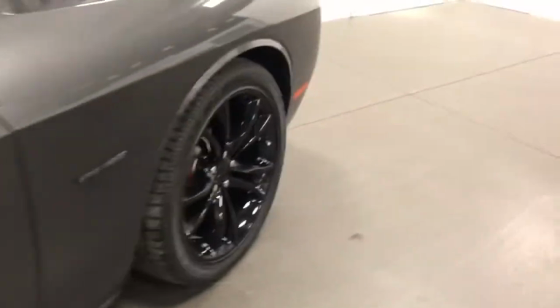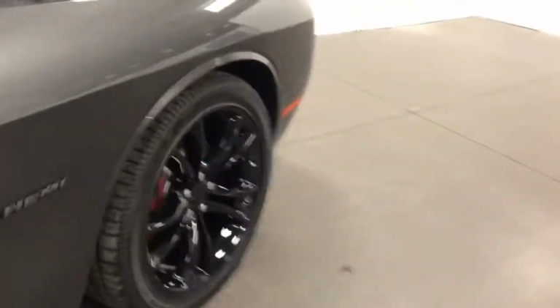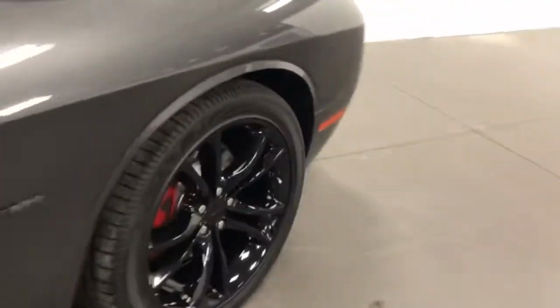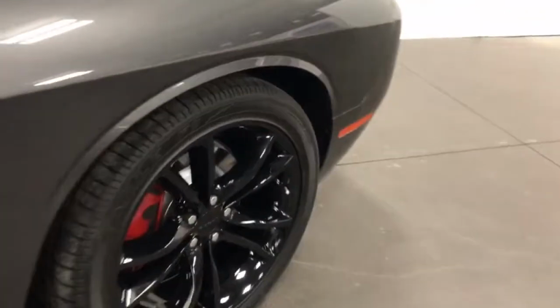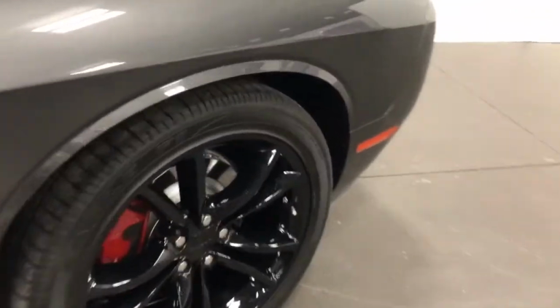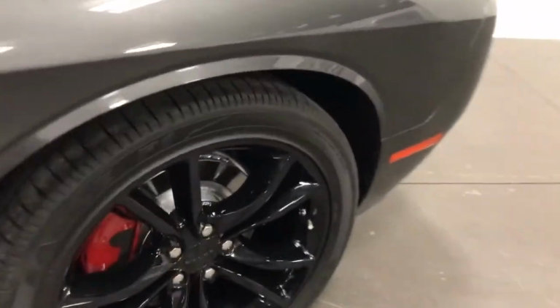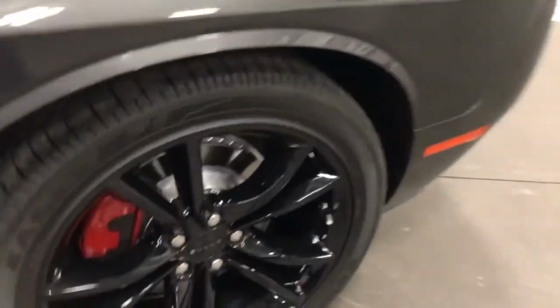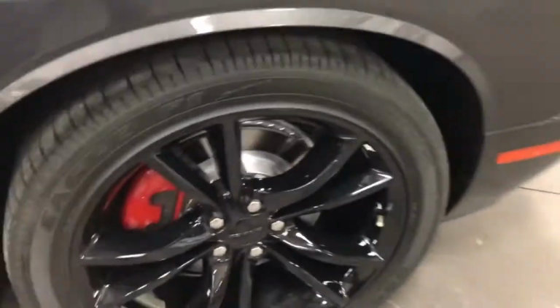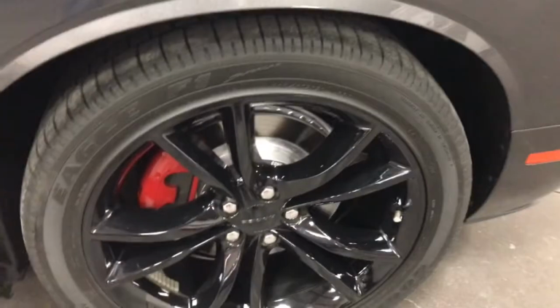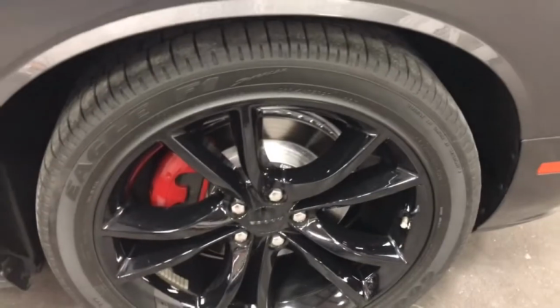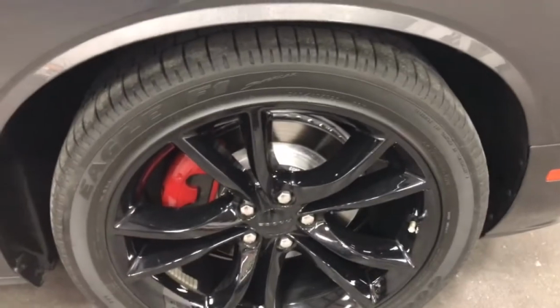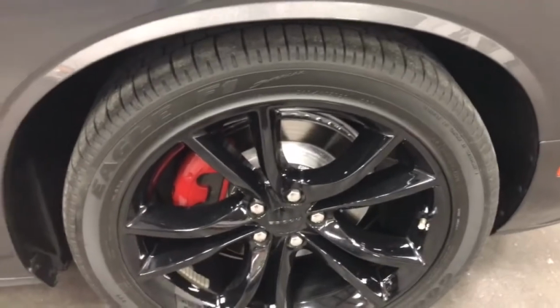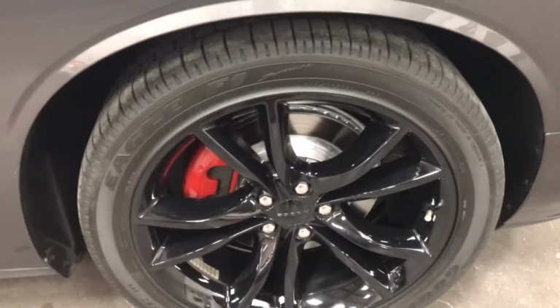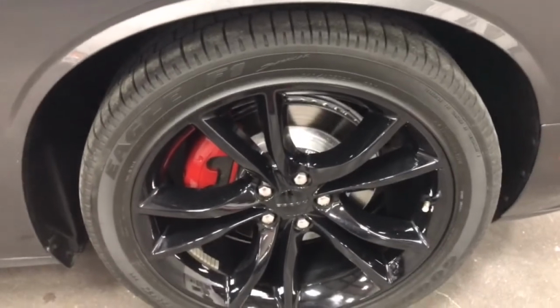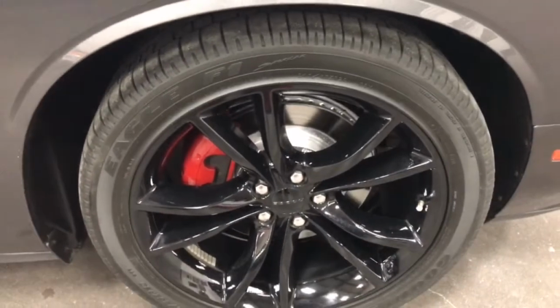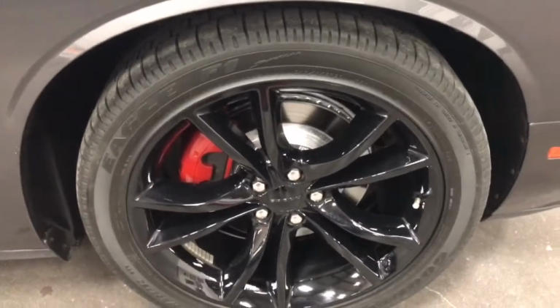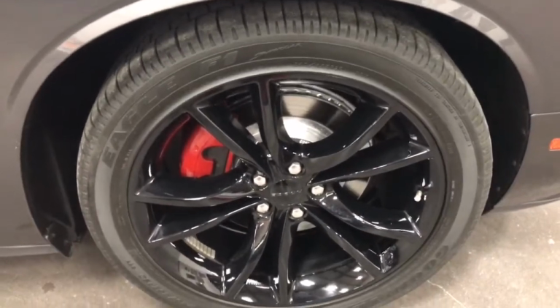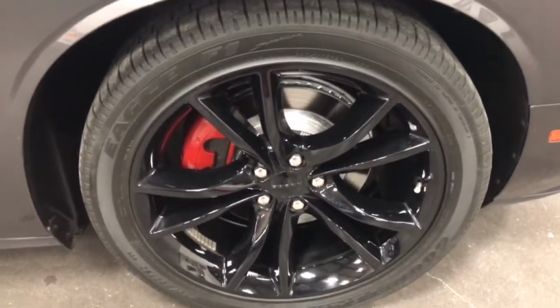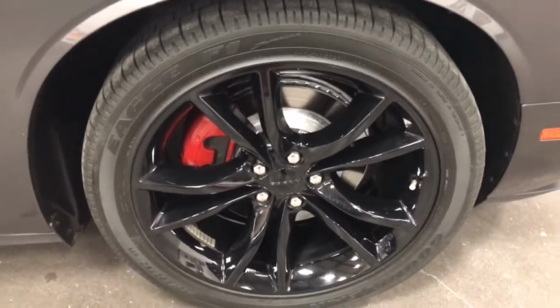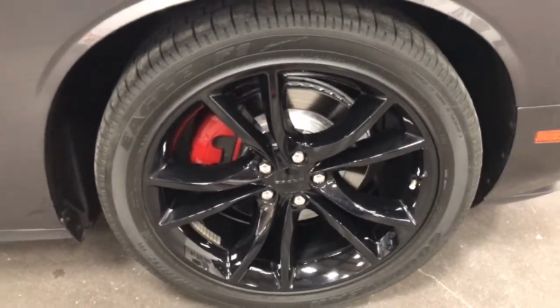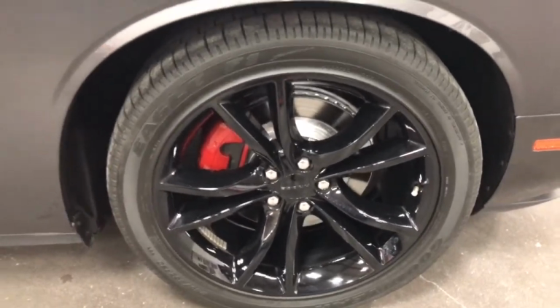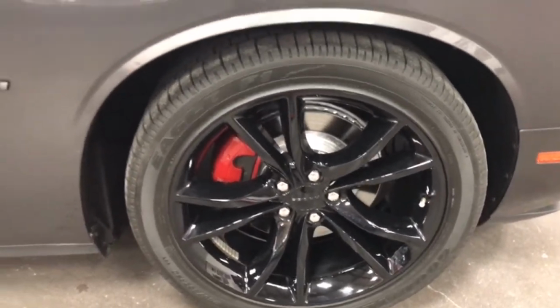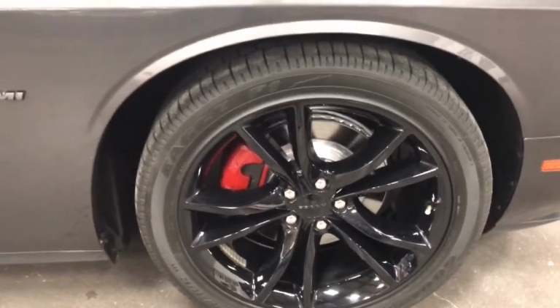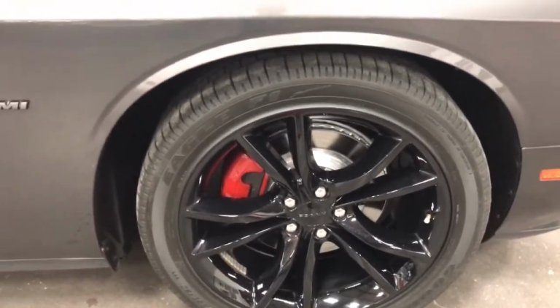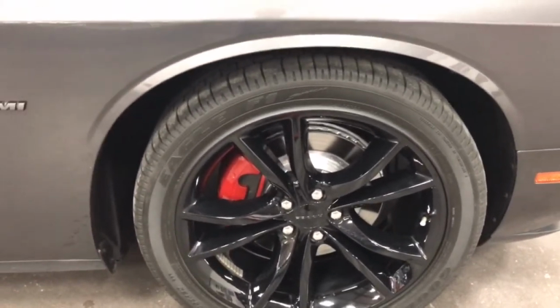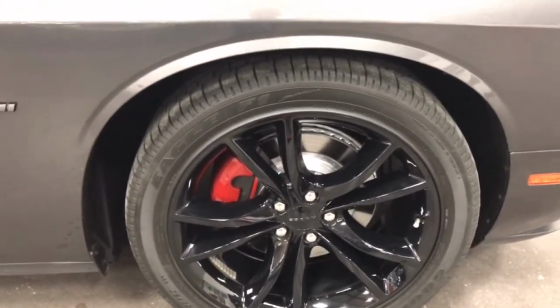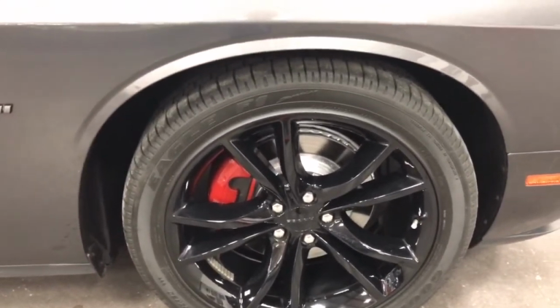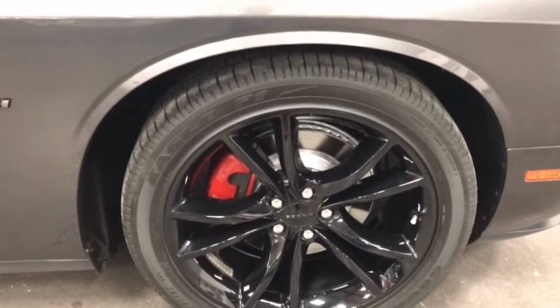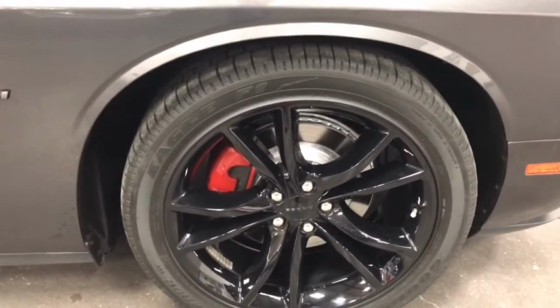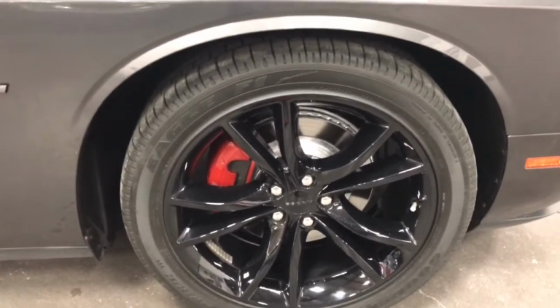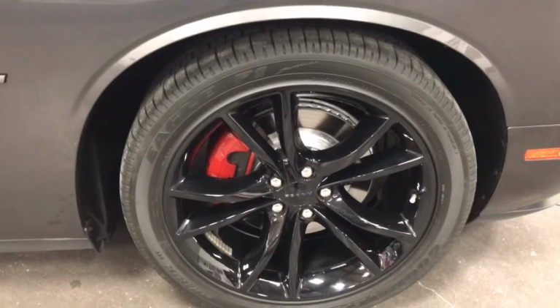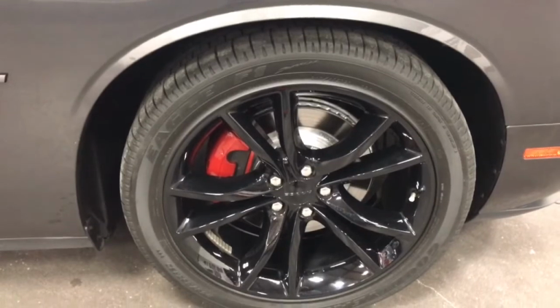Here's your front wheel — no curb rash, no issues. Beautiful painted rotors and calipers. Love the red calipers on that. That's a great addition.